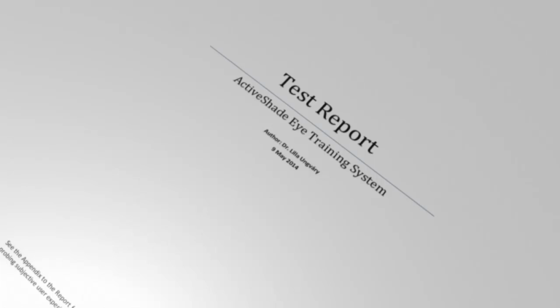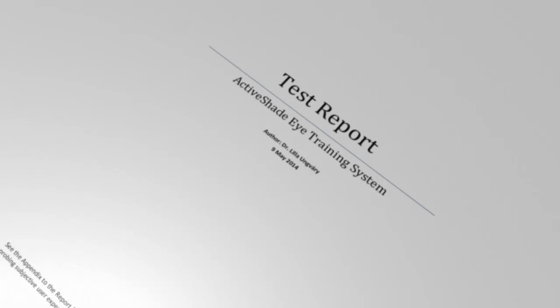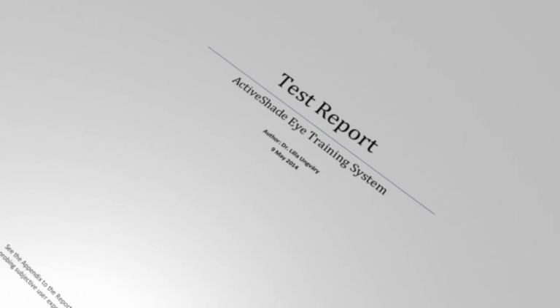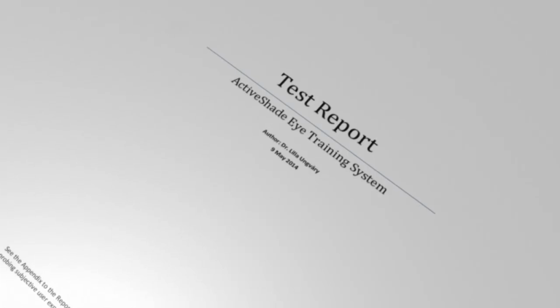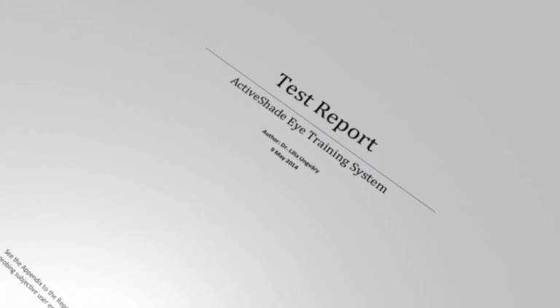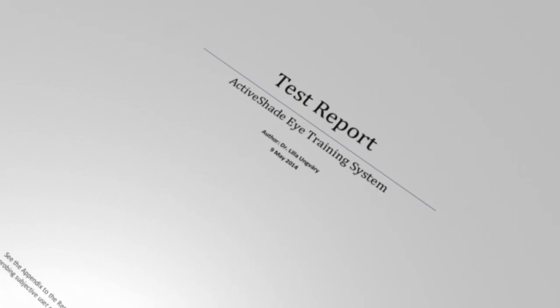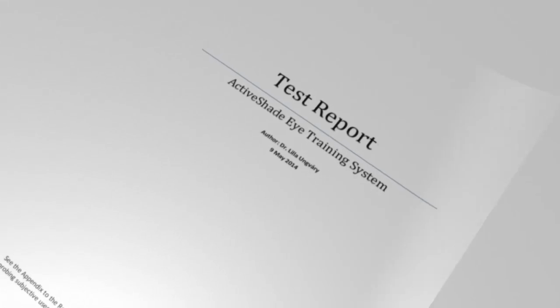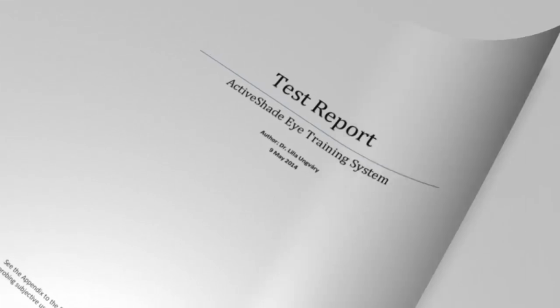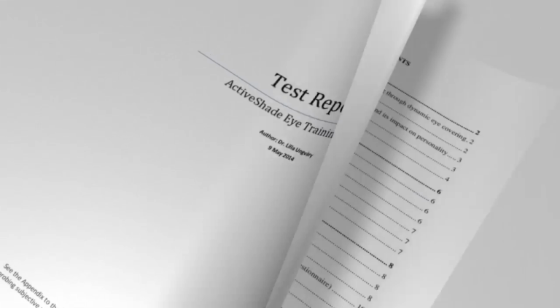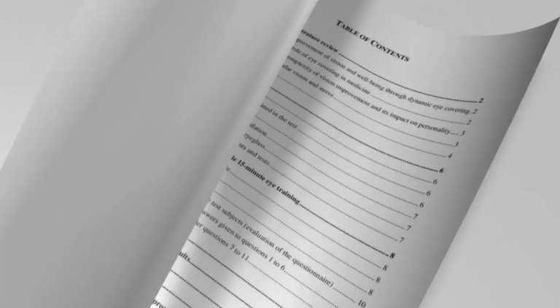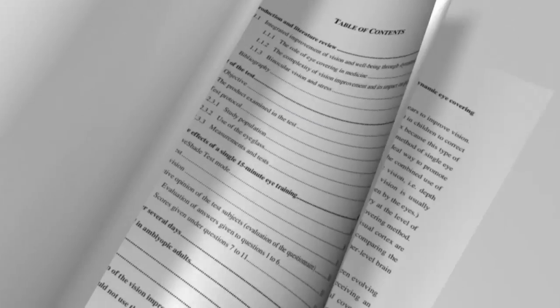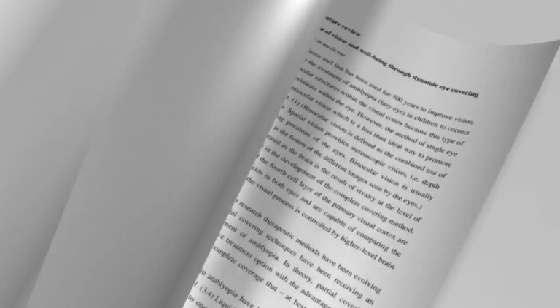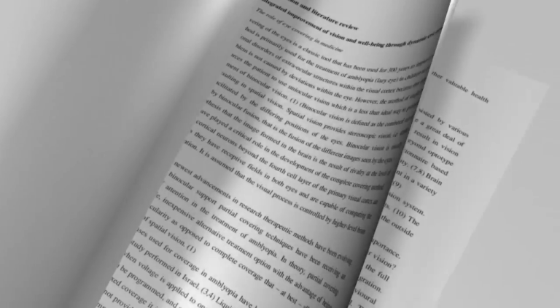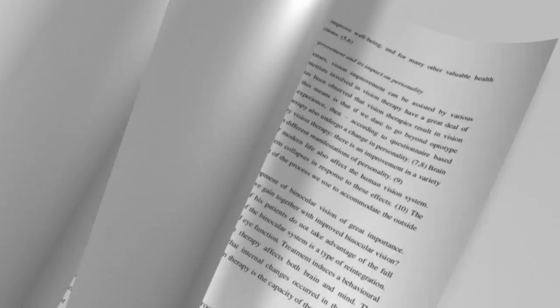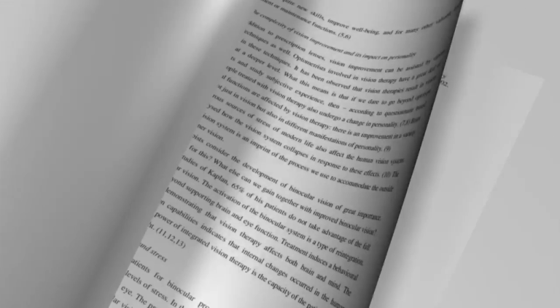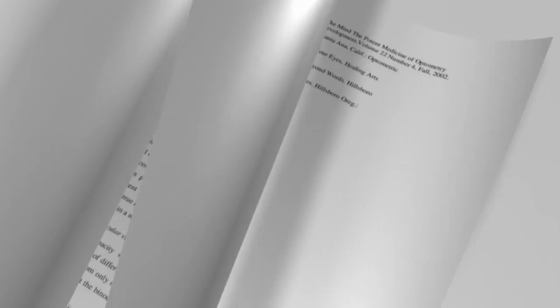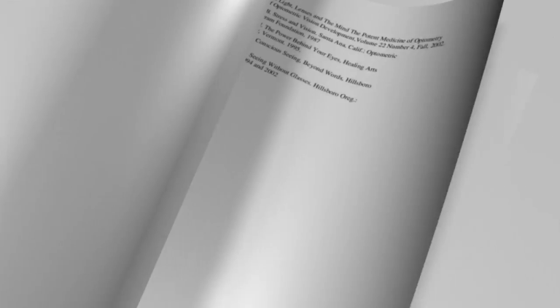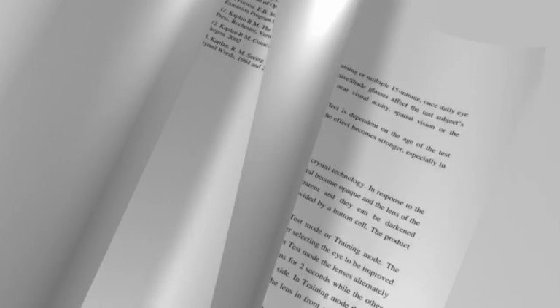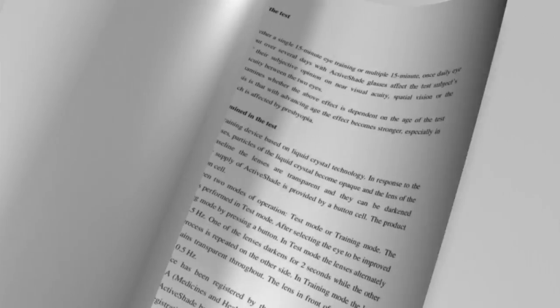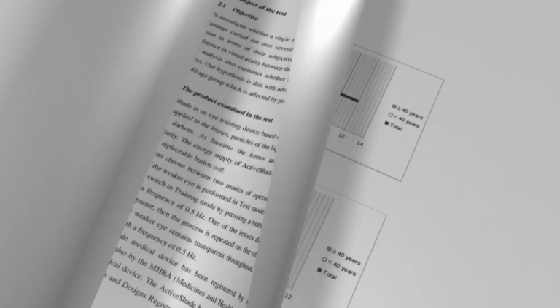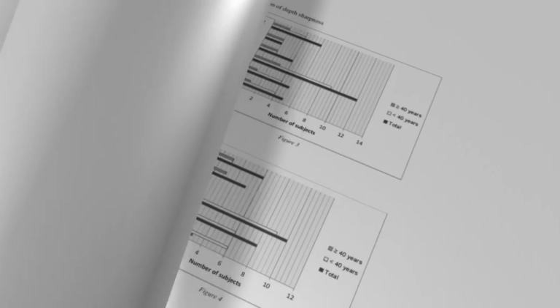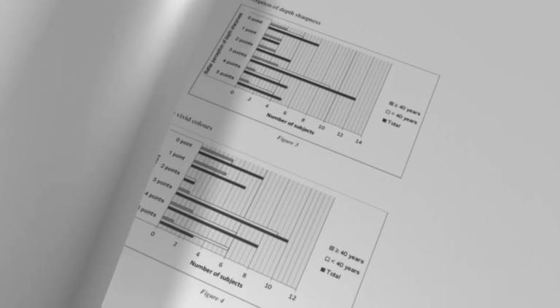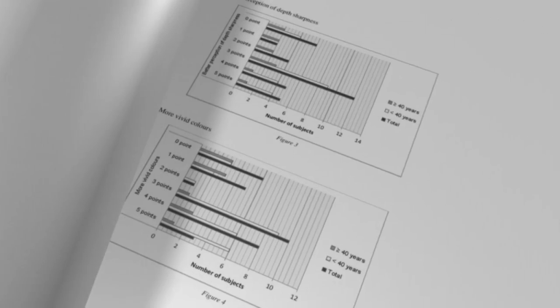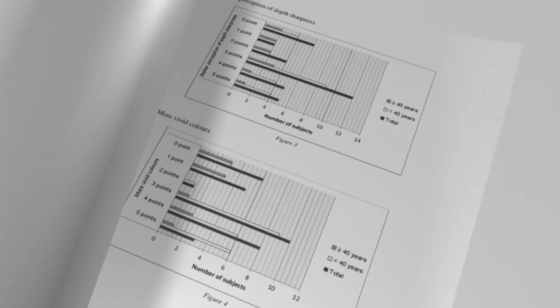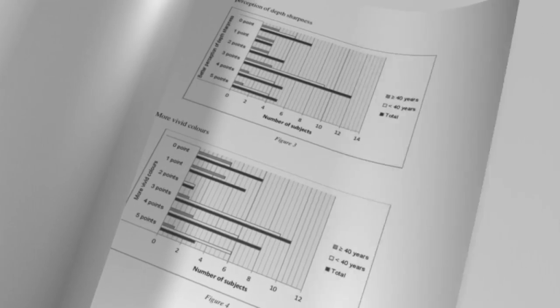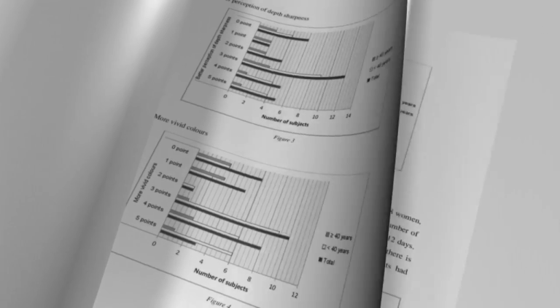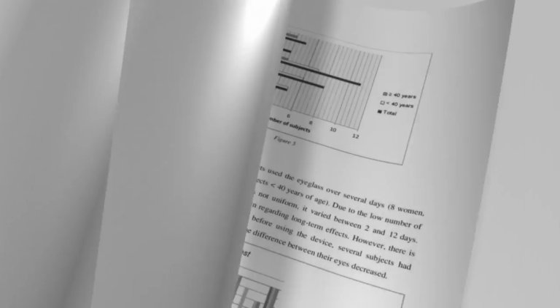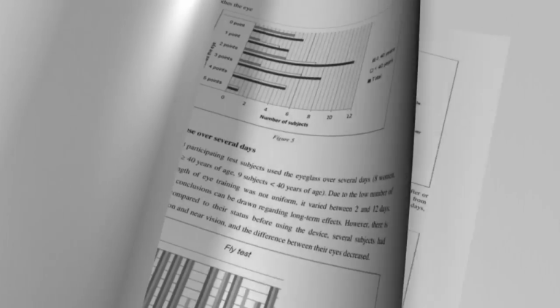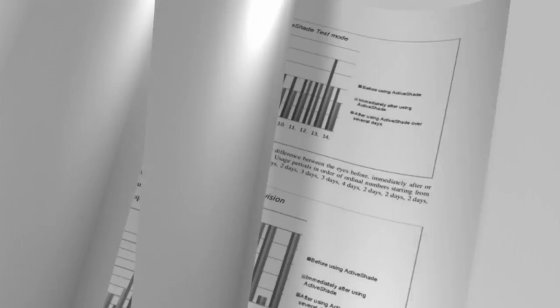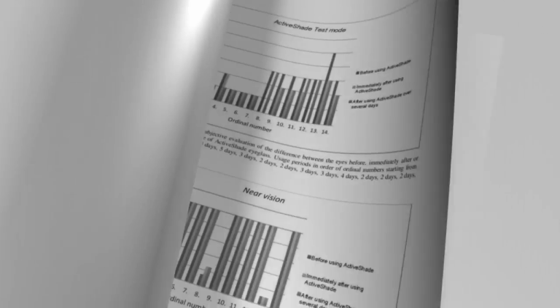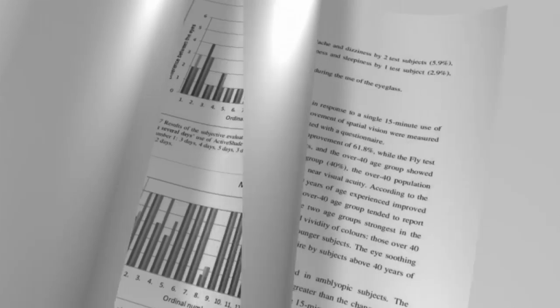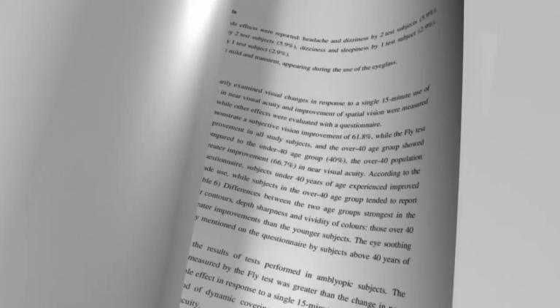An experiment involving 35 people showed that even a single use of the device resulted in improved vision, as attested by eye tests.